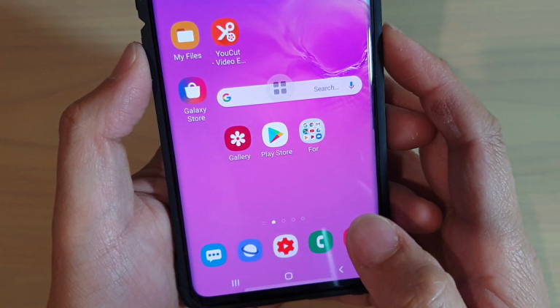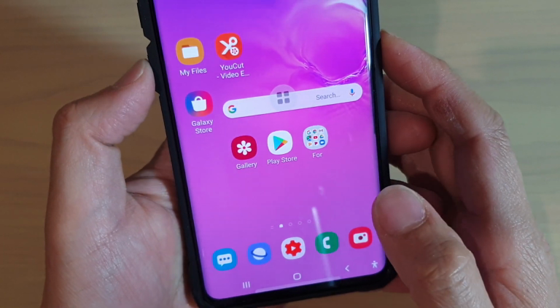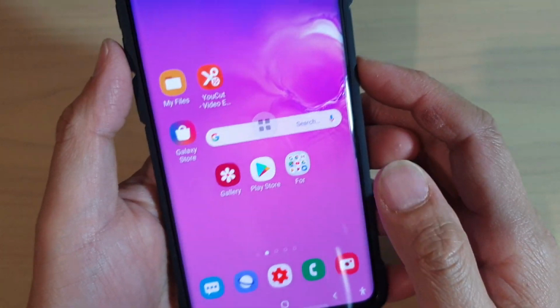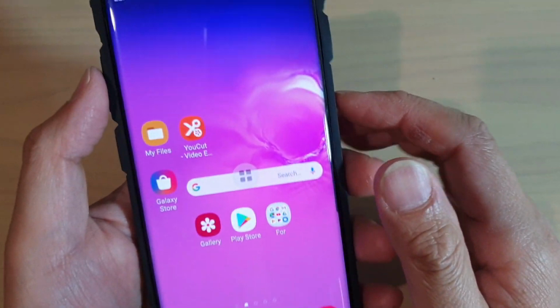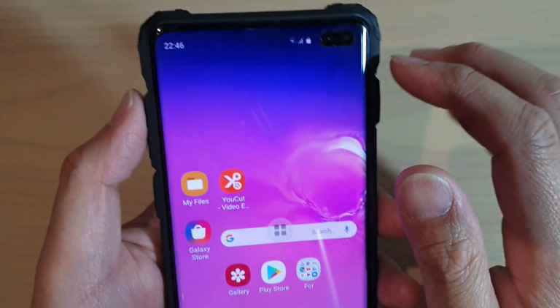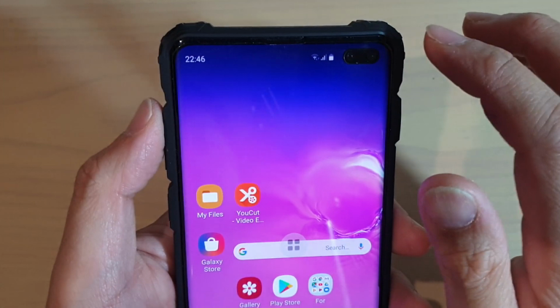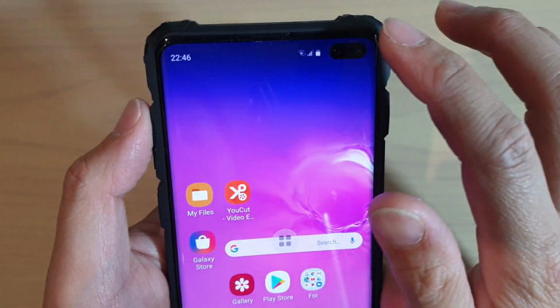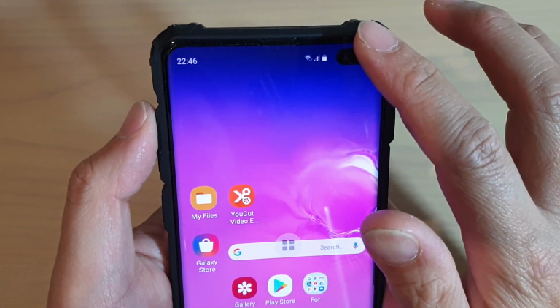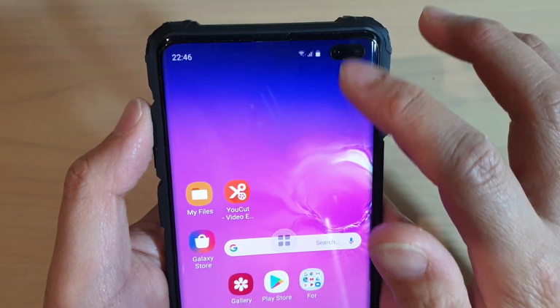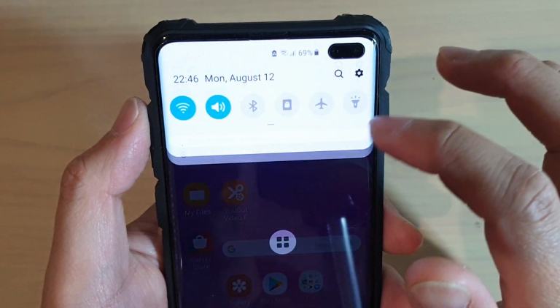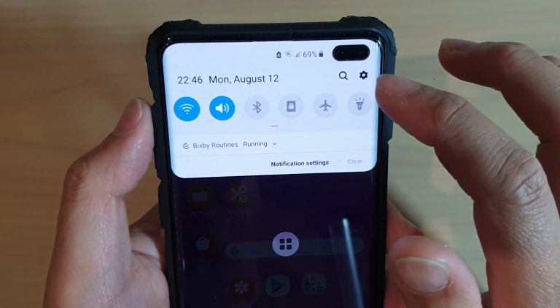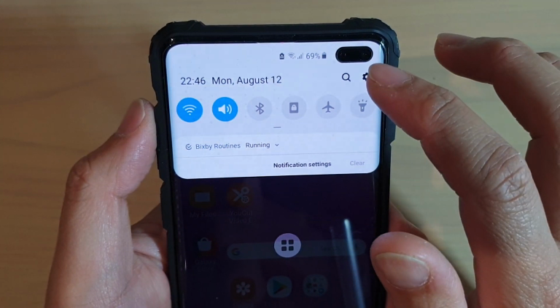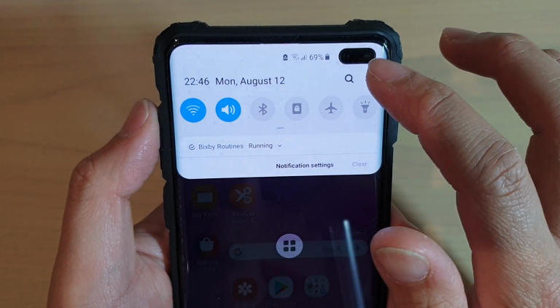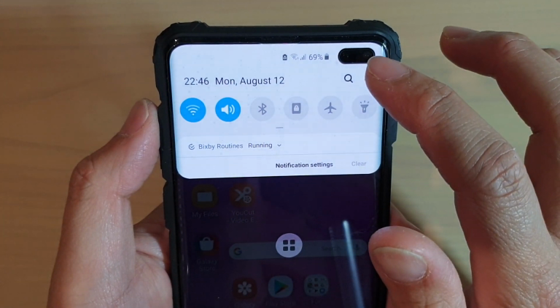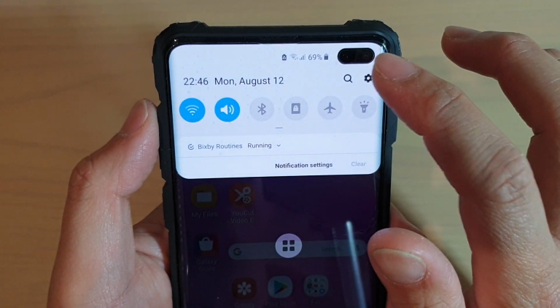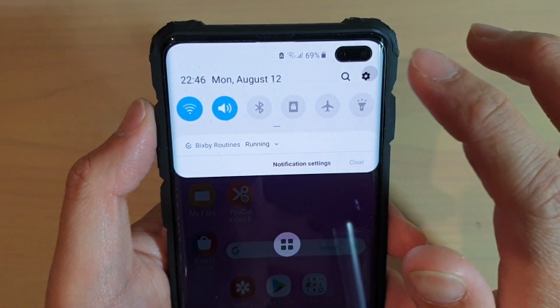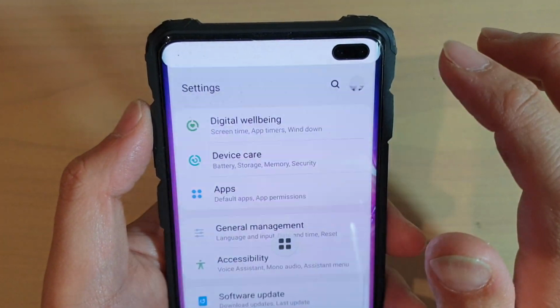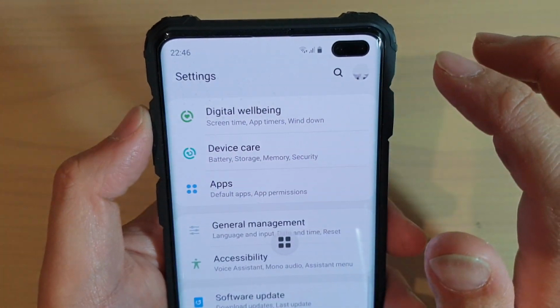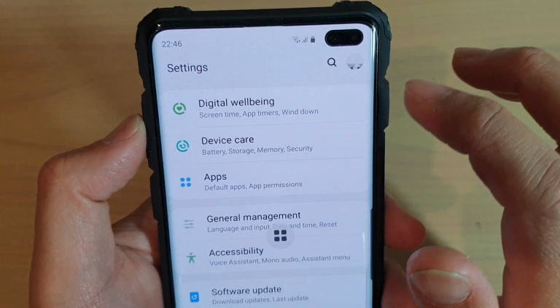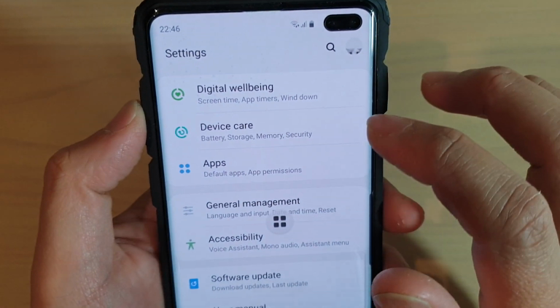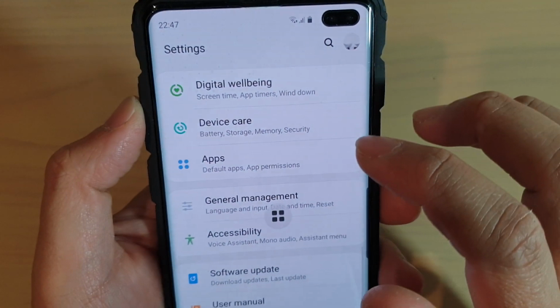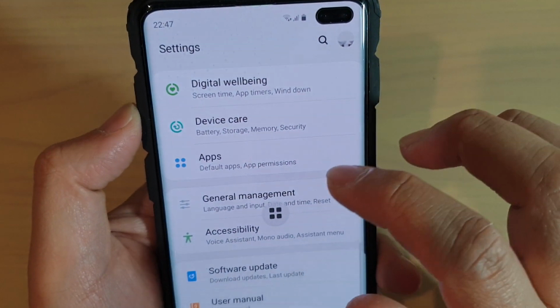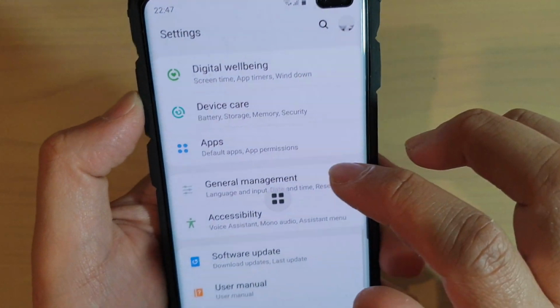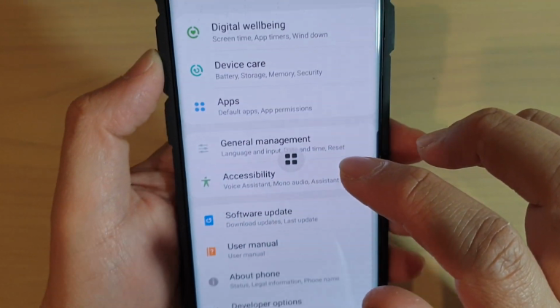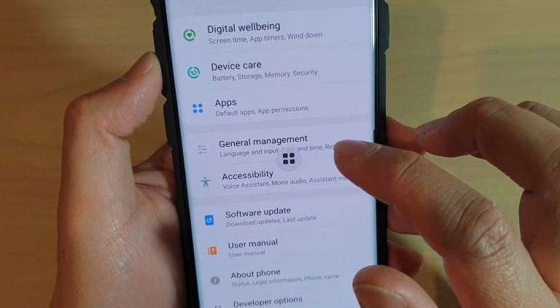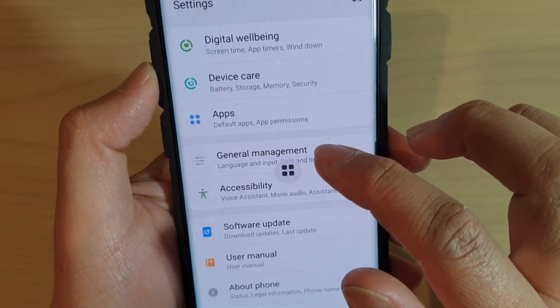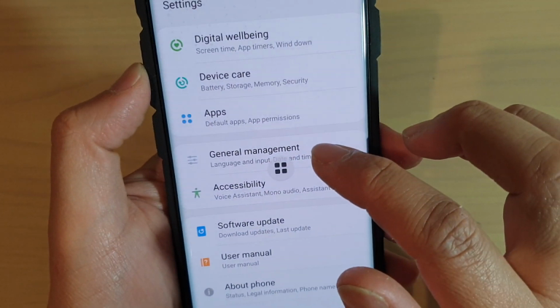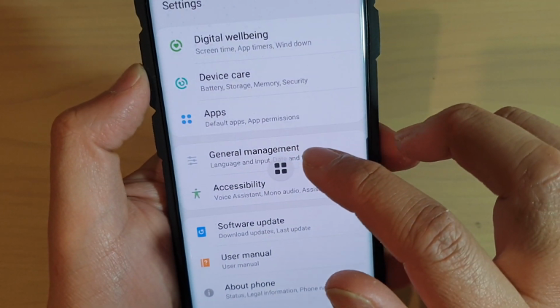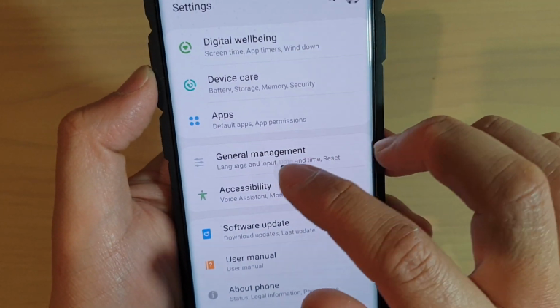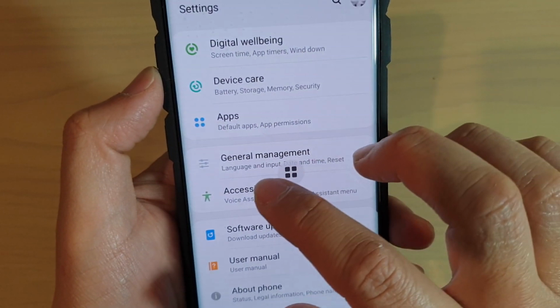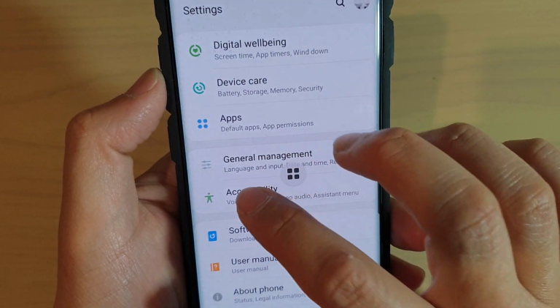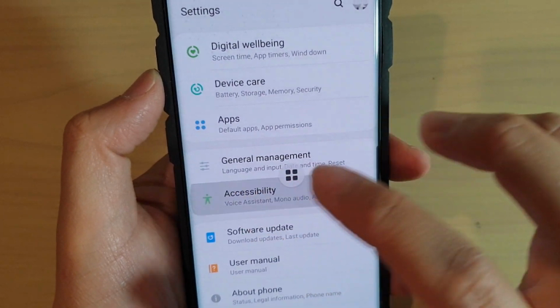First, tap on the home key to go back to your home screen, then swipe down and tap on the Settings icon. Next, tap on Accessibility.